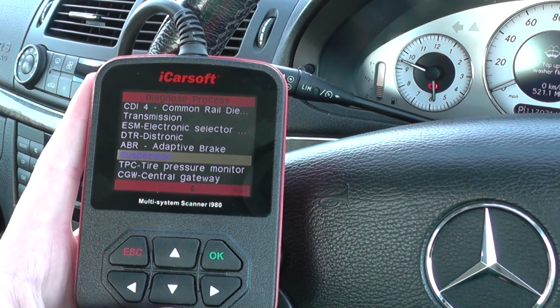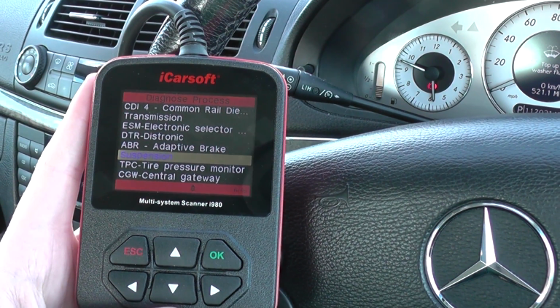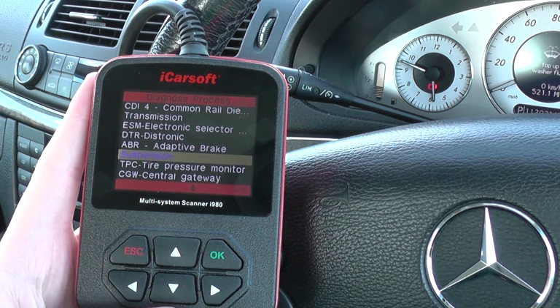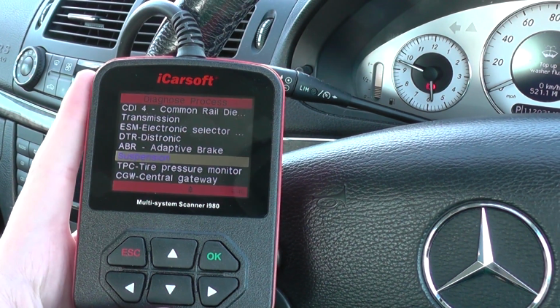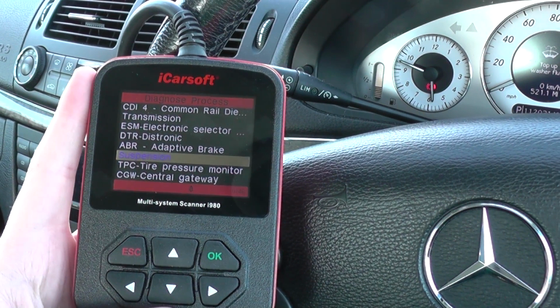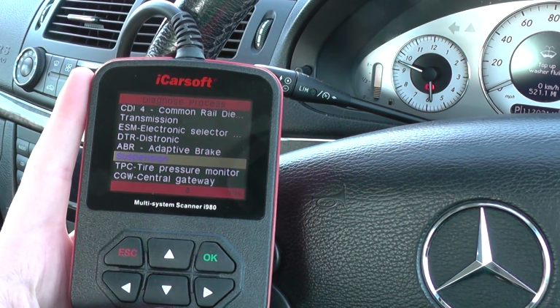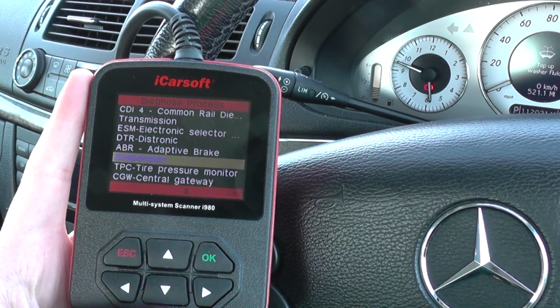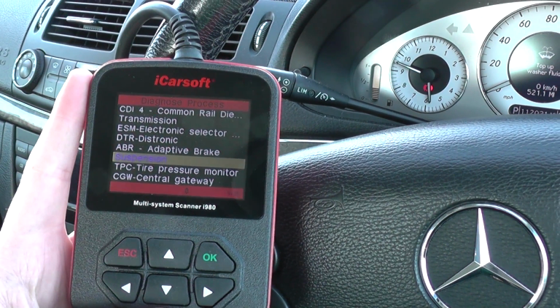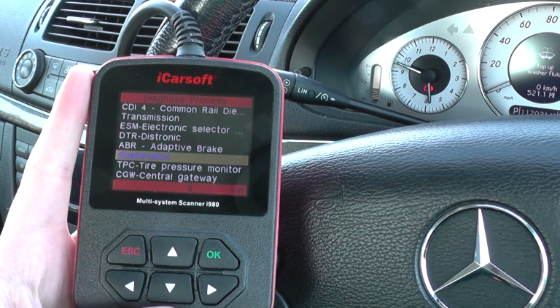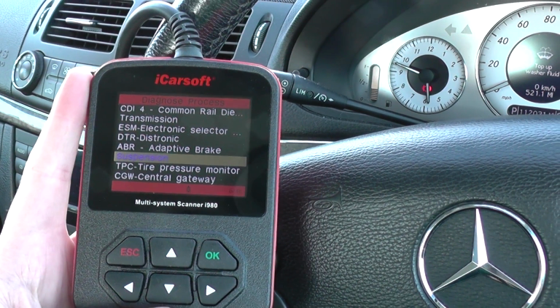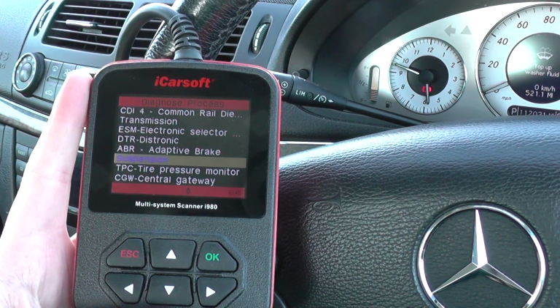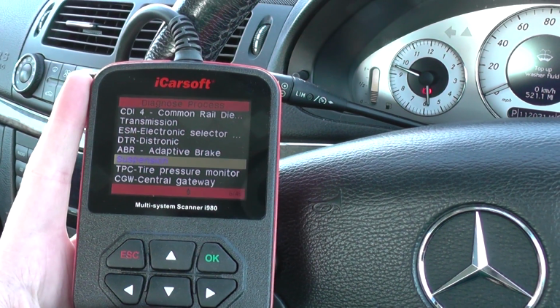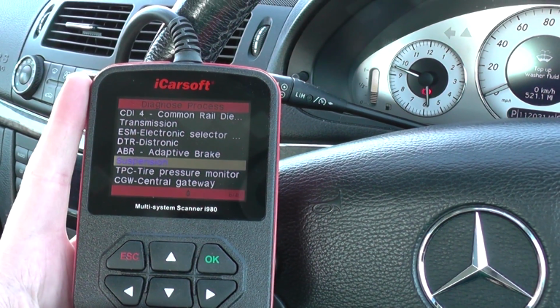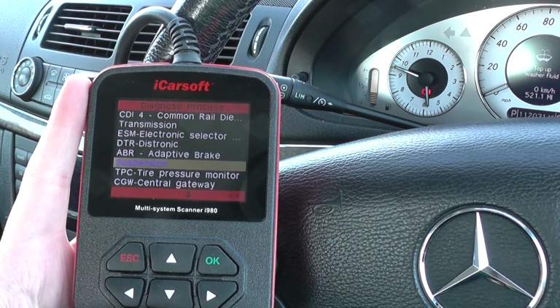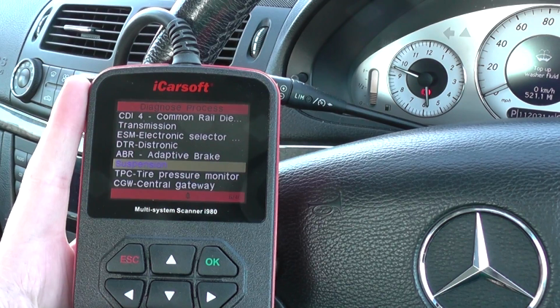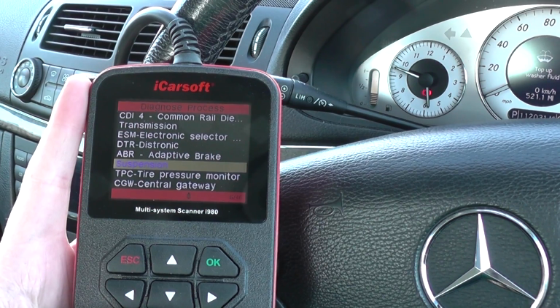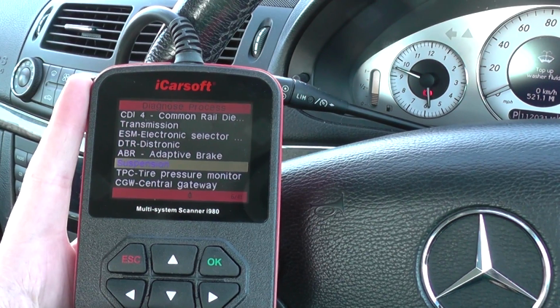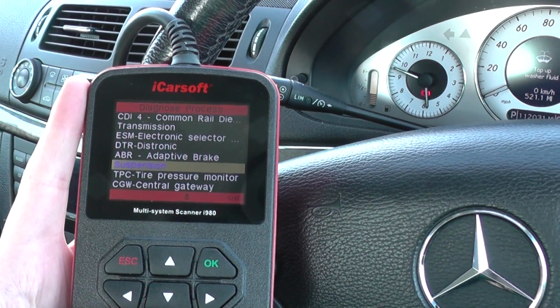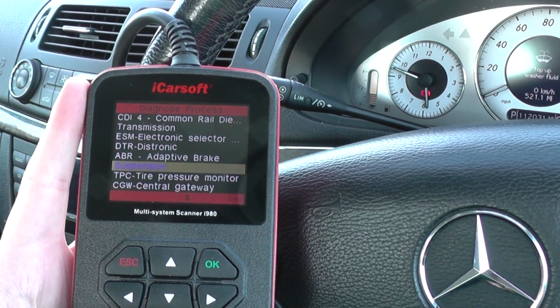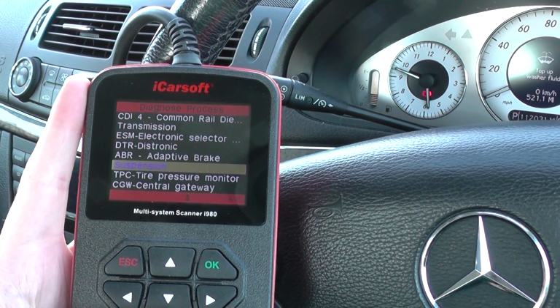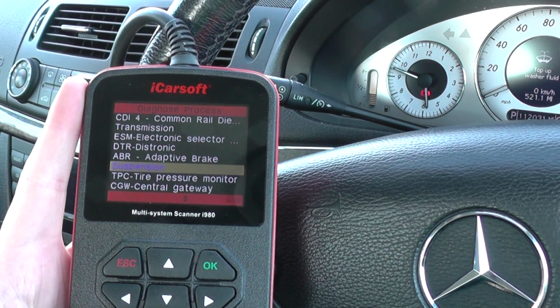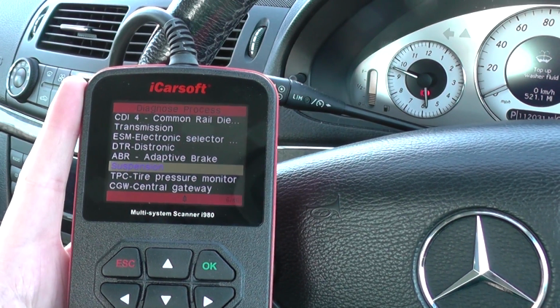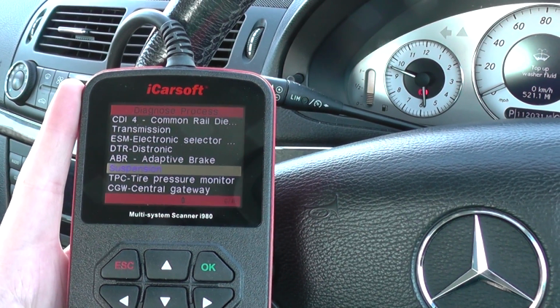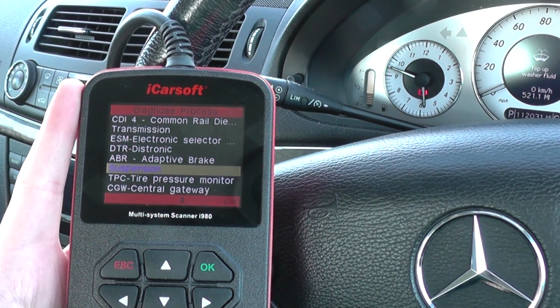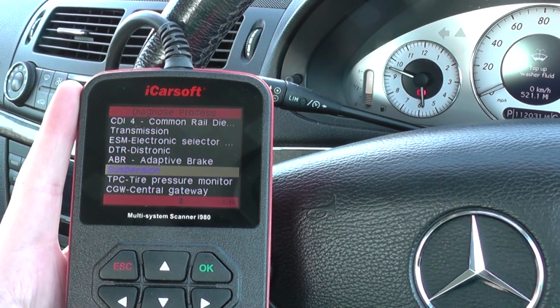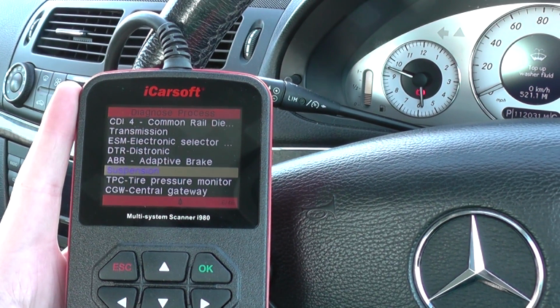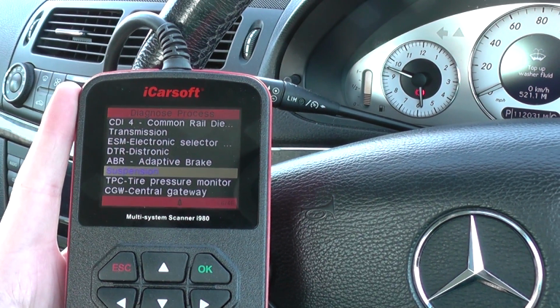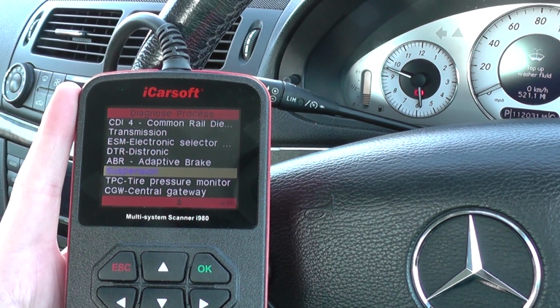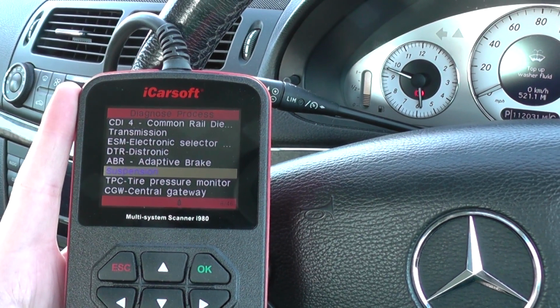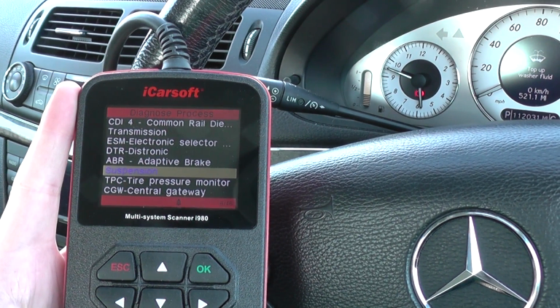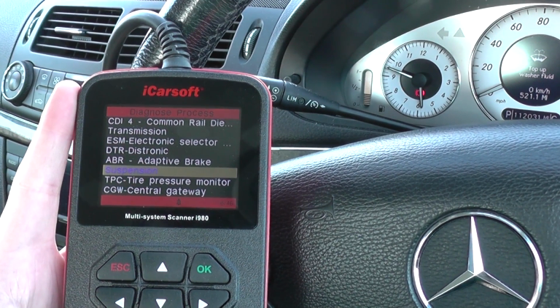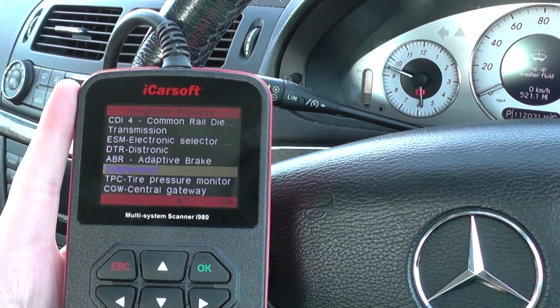The kit is available just by clicking the link below this video, or you can visit the website www.diagnostic-world.com.